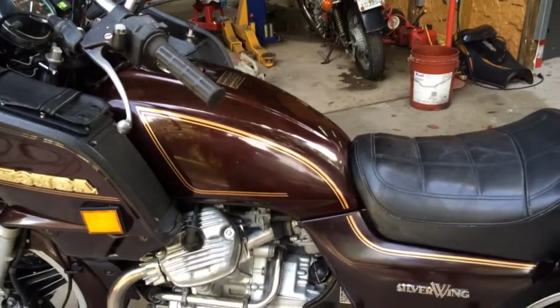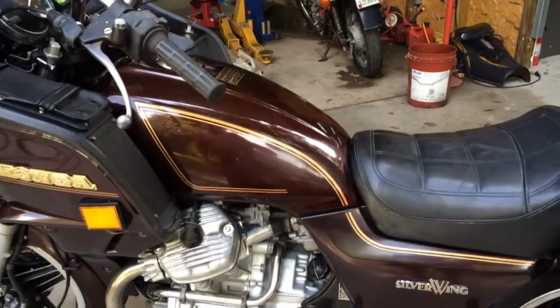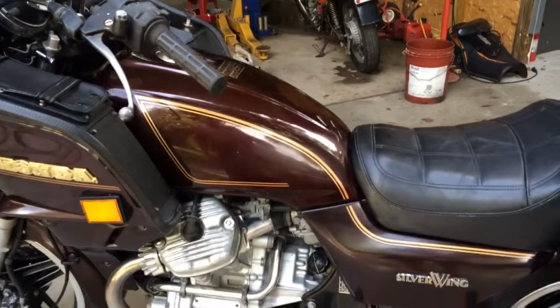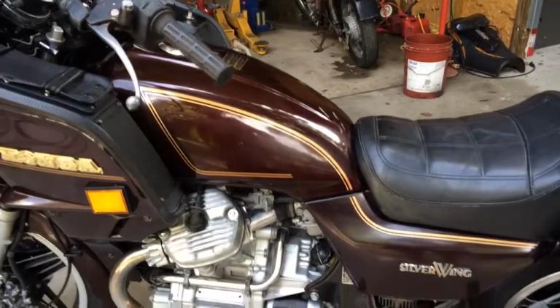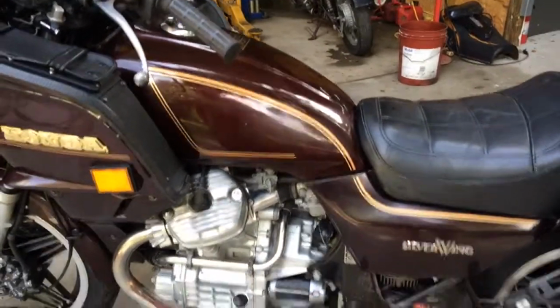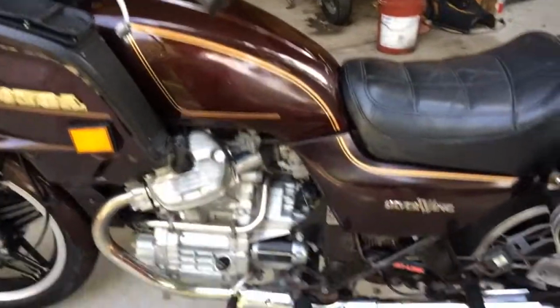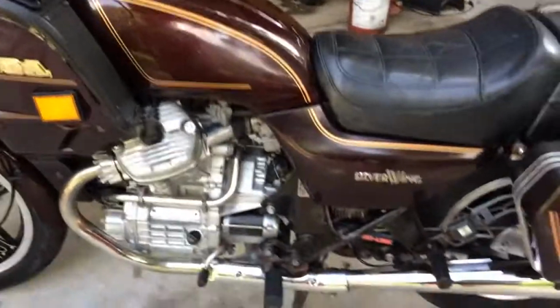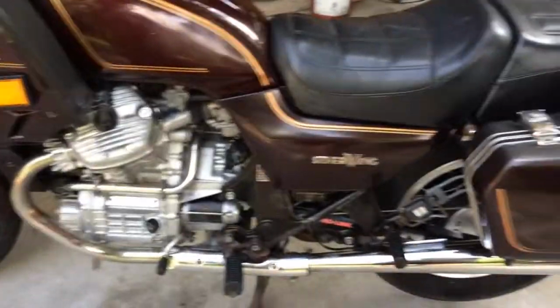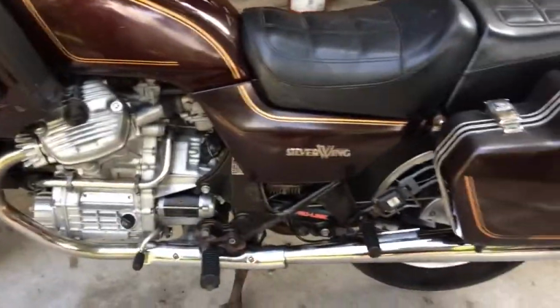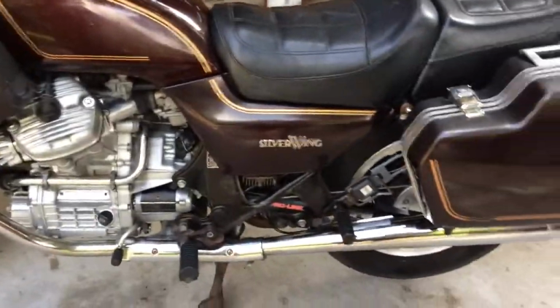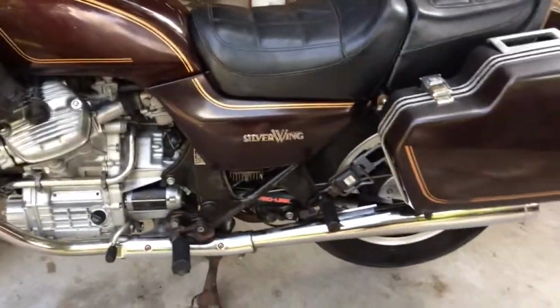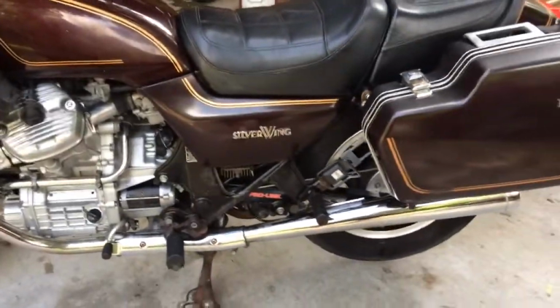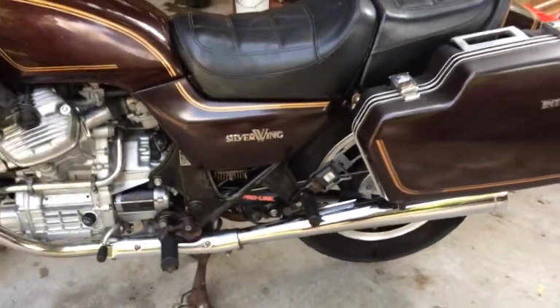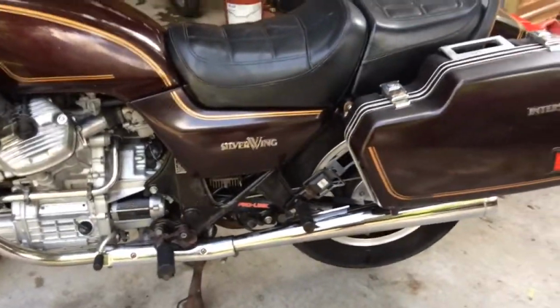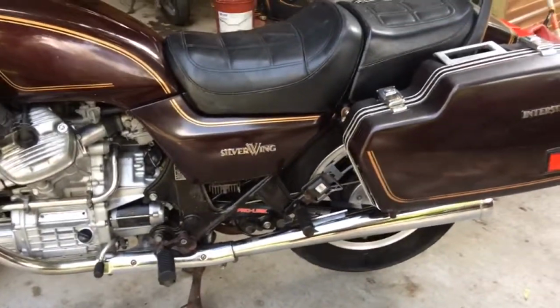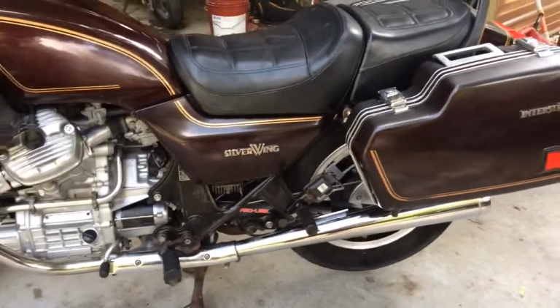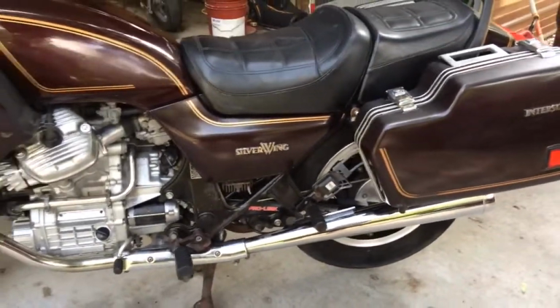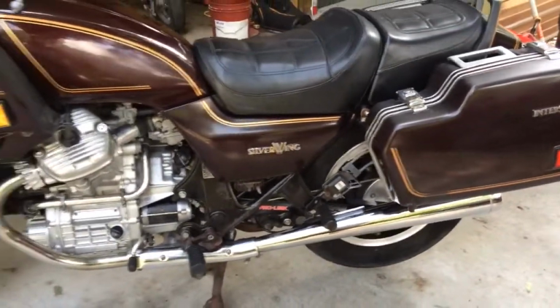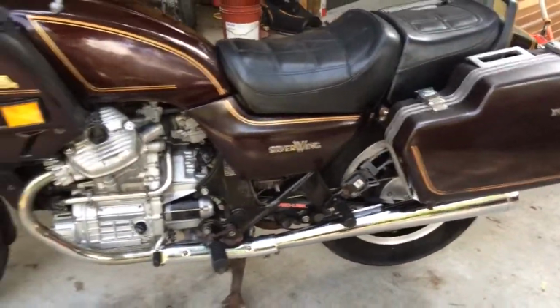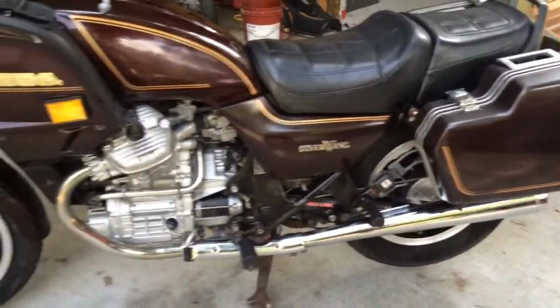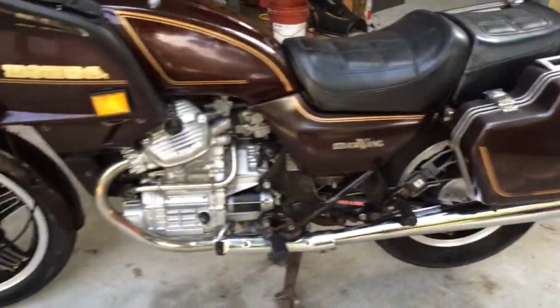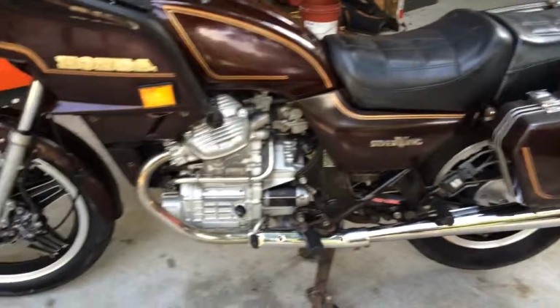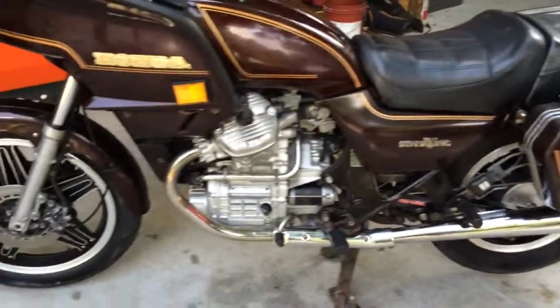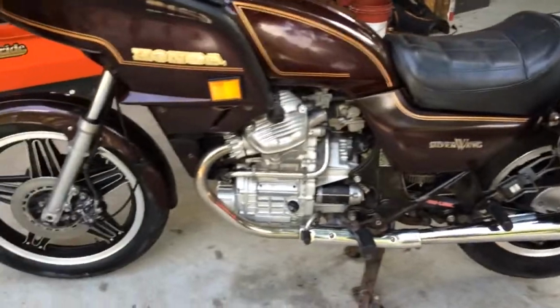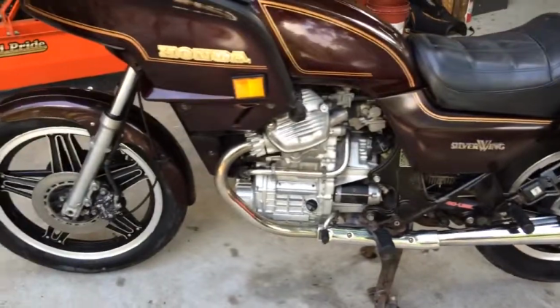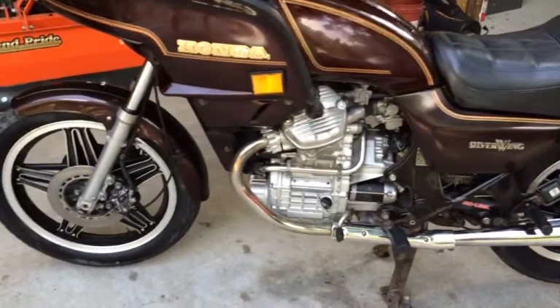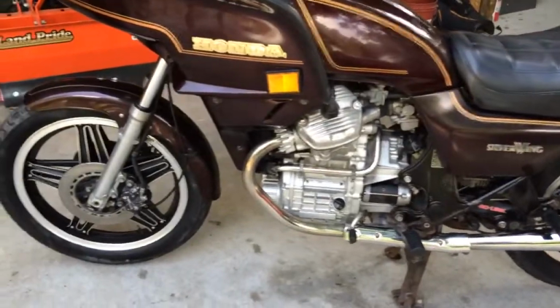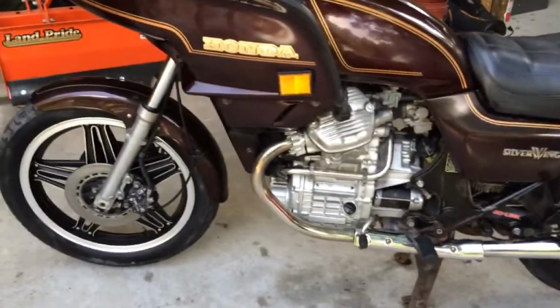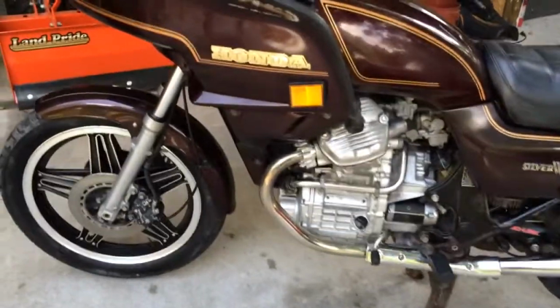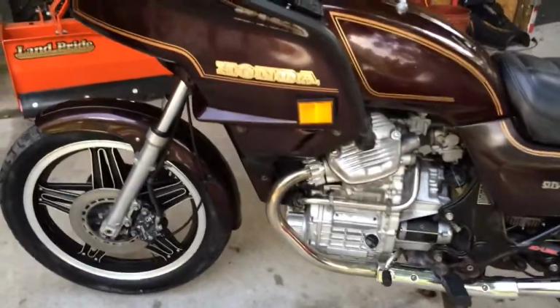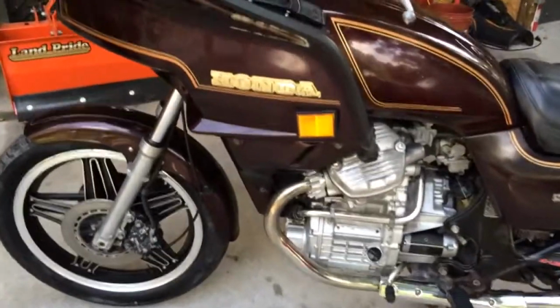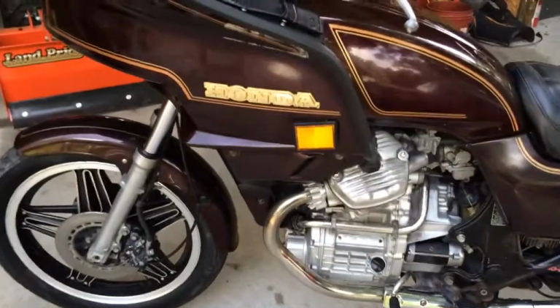It's a 1981 GL500 Interstate model Silverwing. Very nice bike.